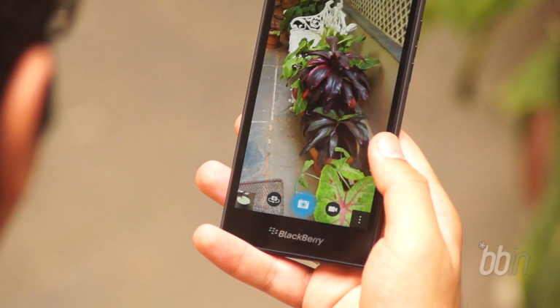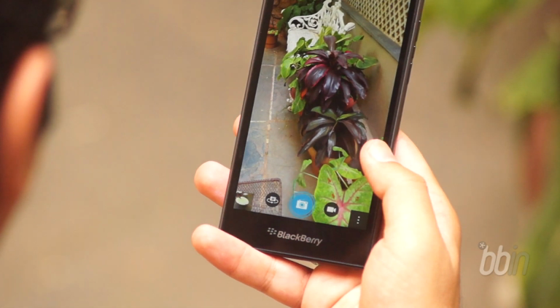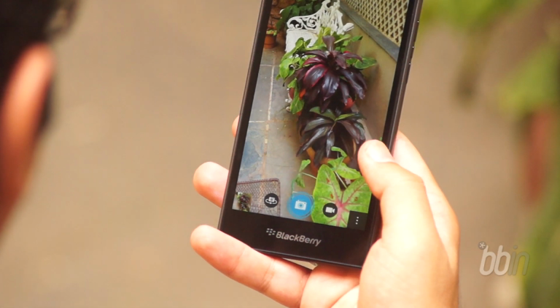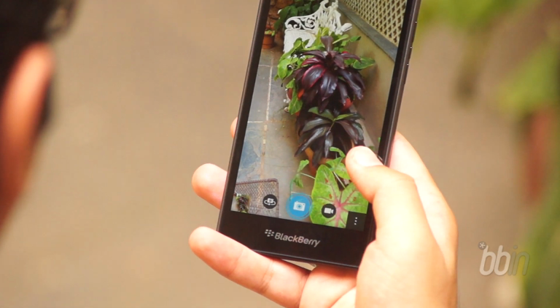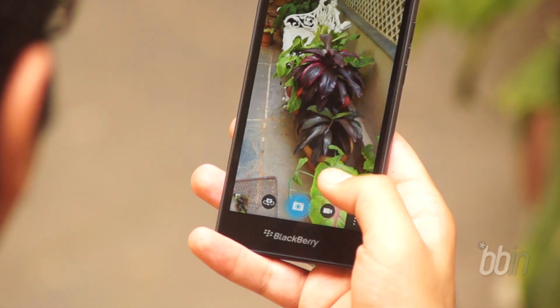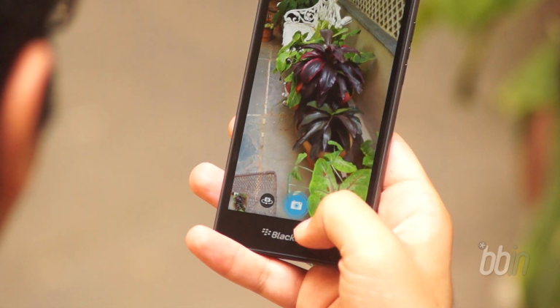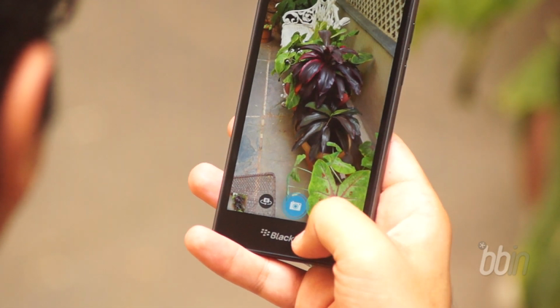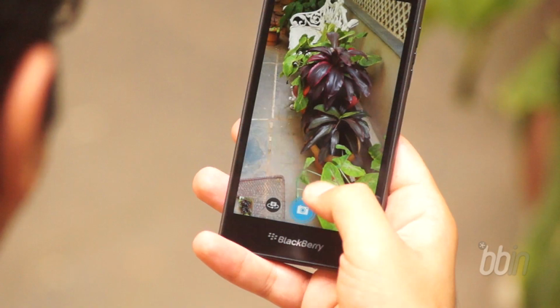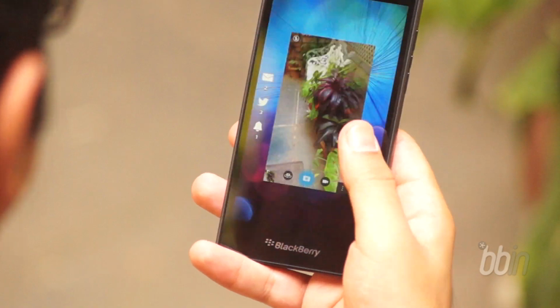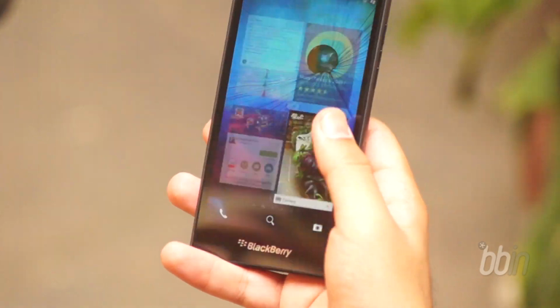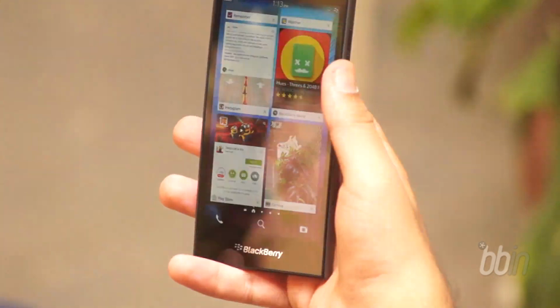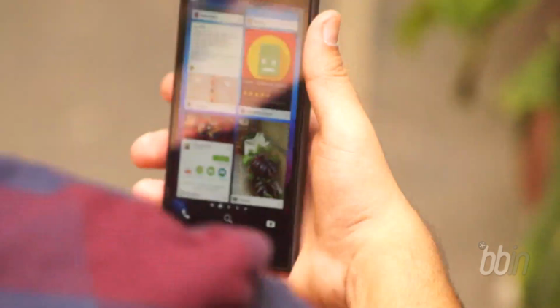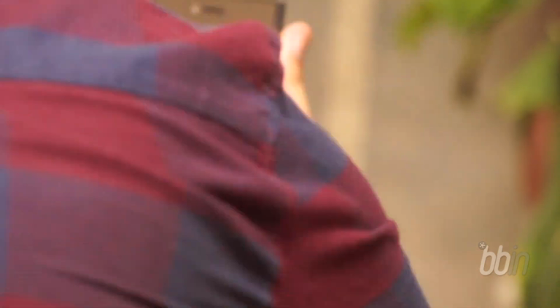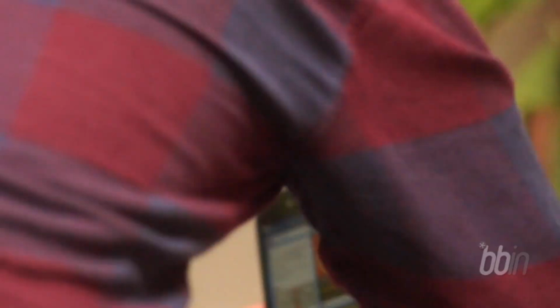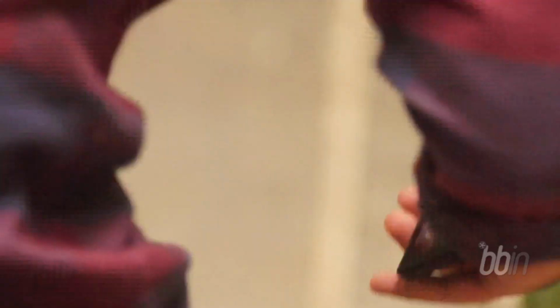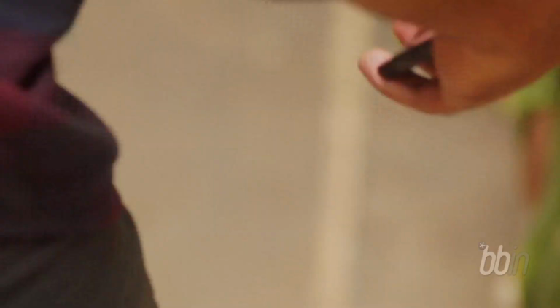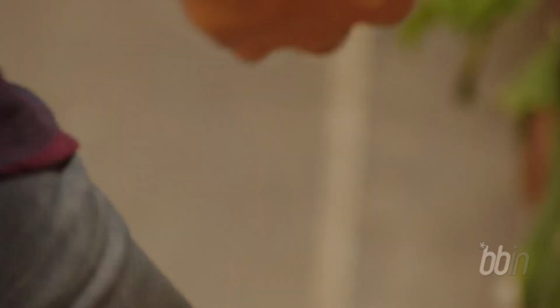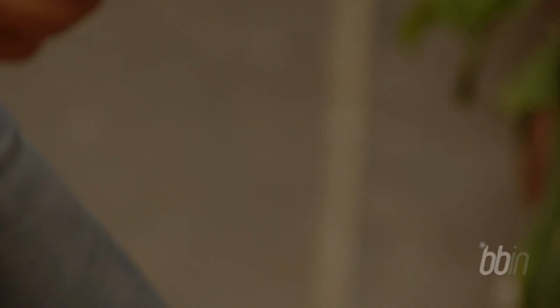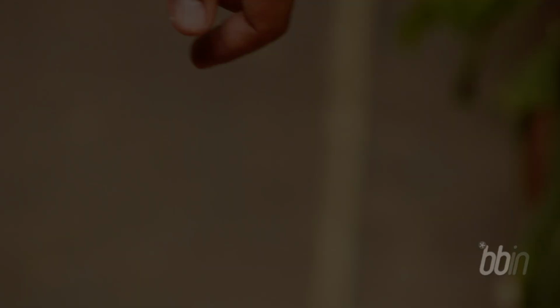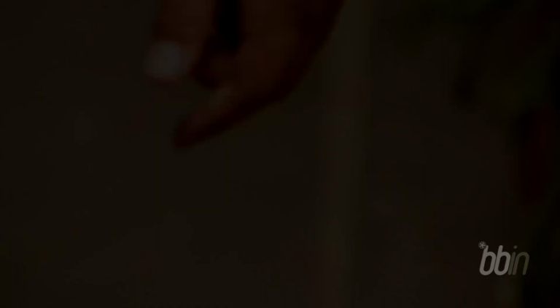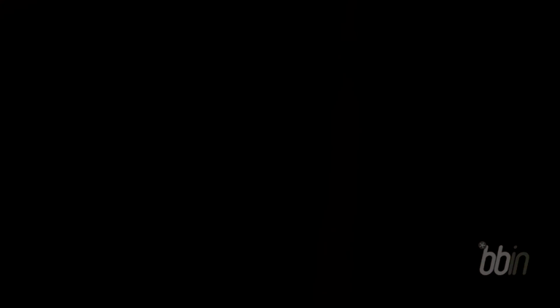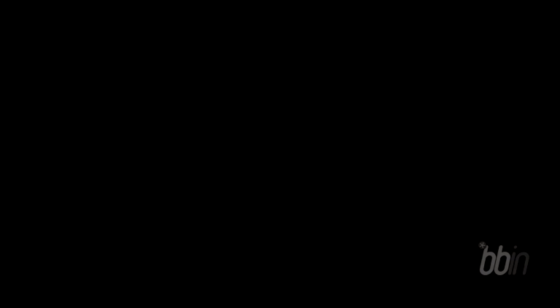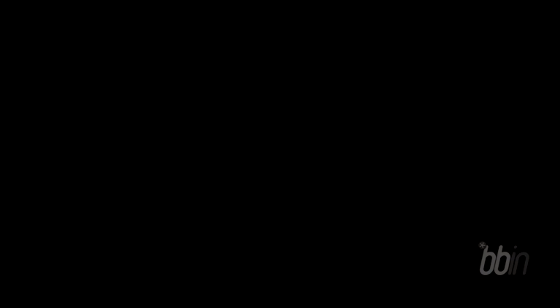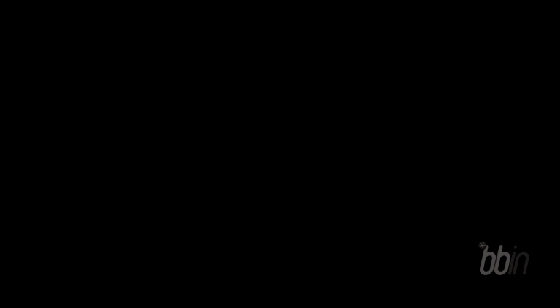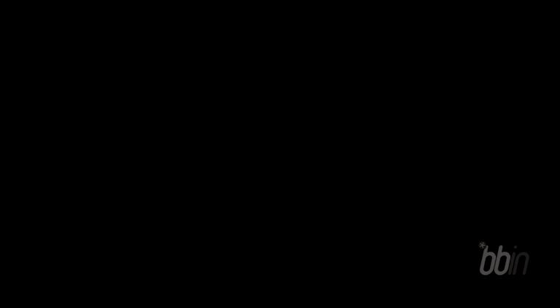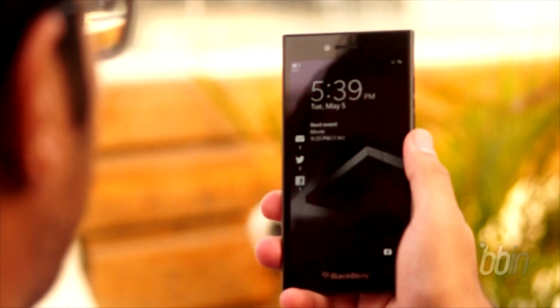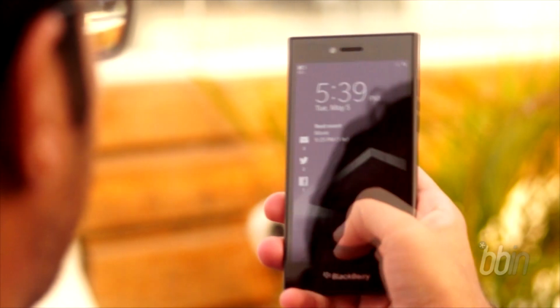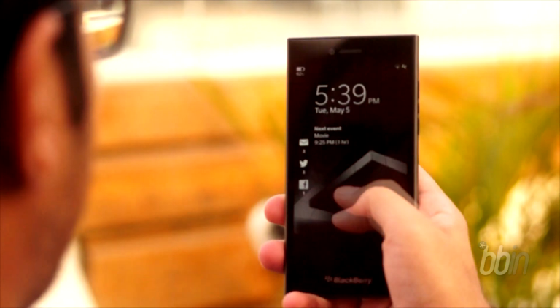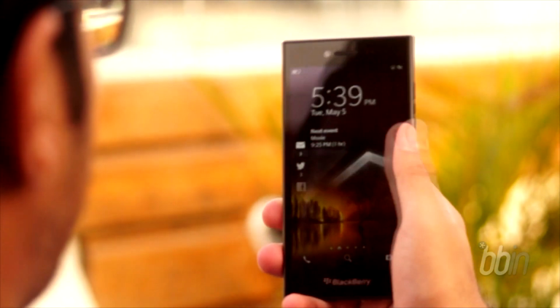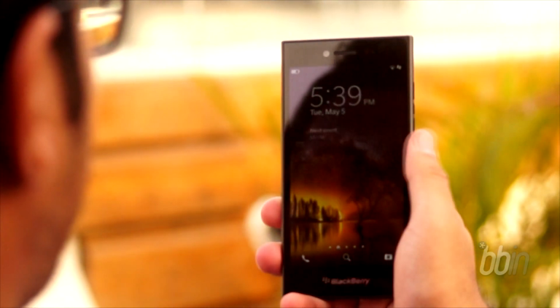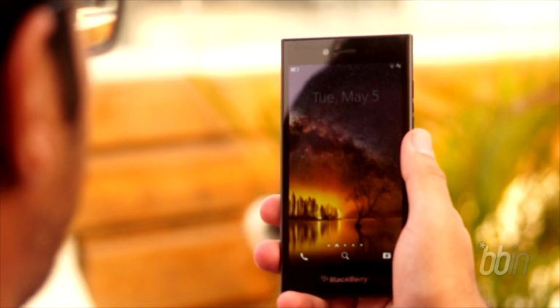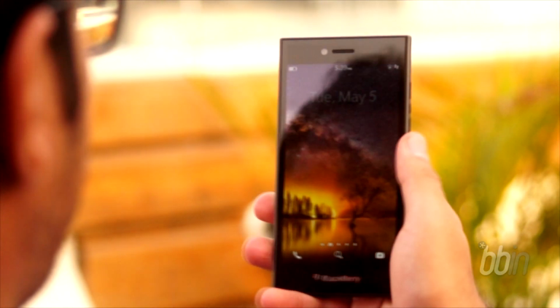If you haven't tried it yet, the Leap is a good phone for trying it out. Next up, the BlackBerry Hub.